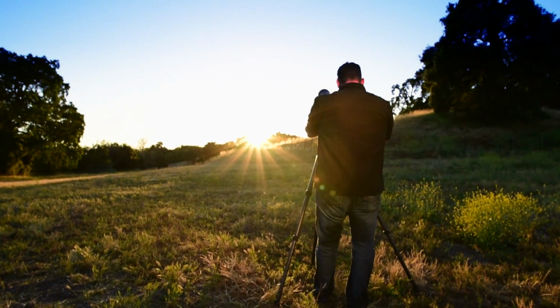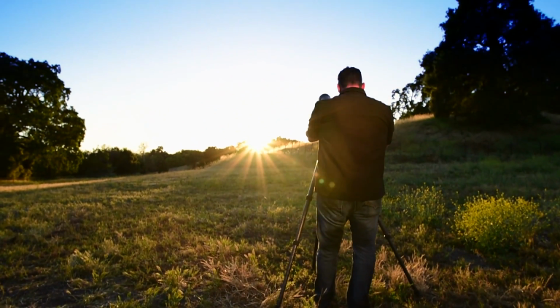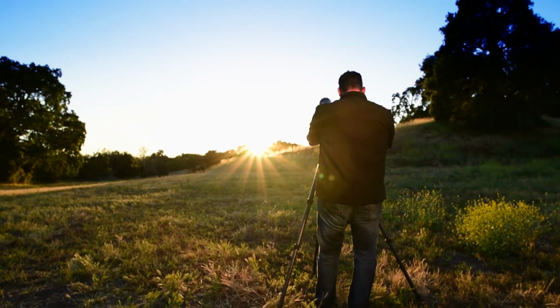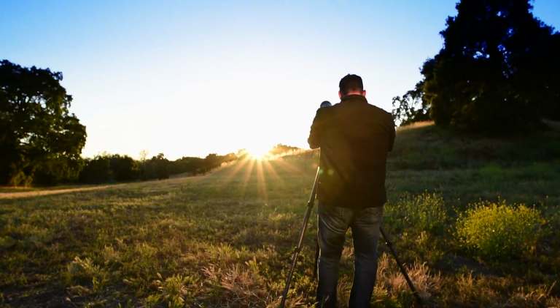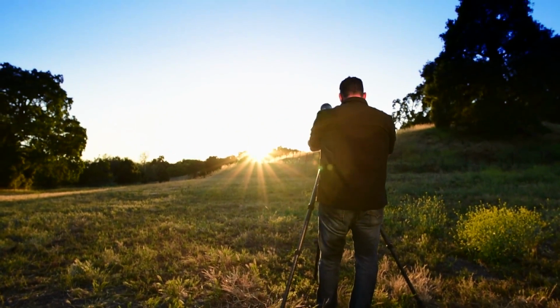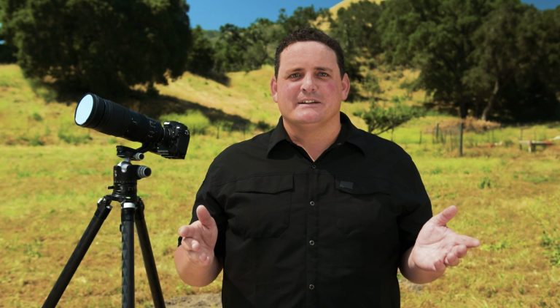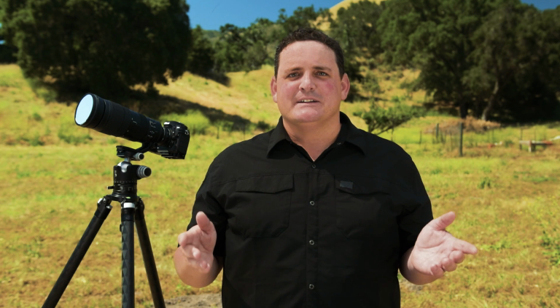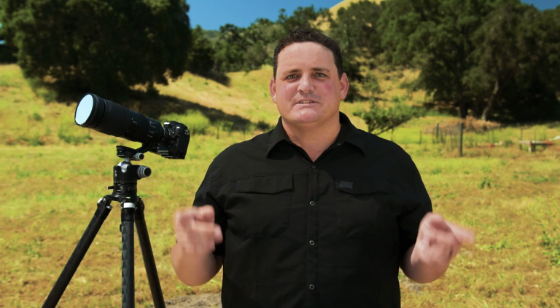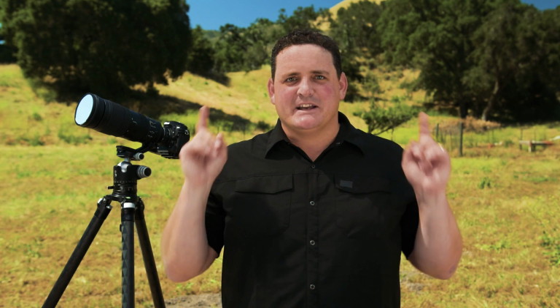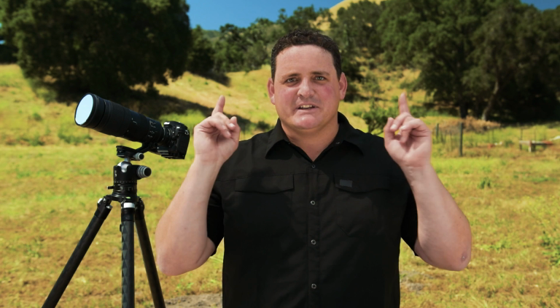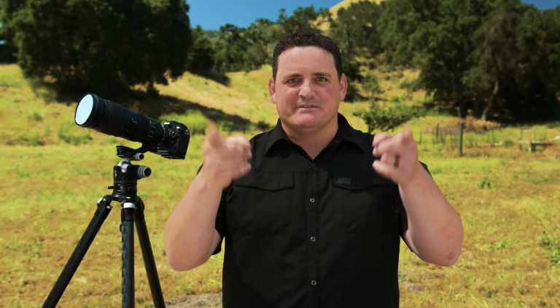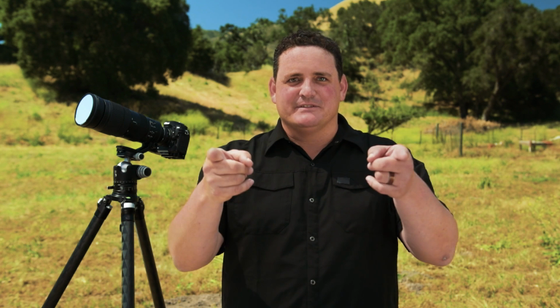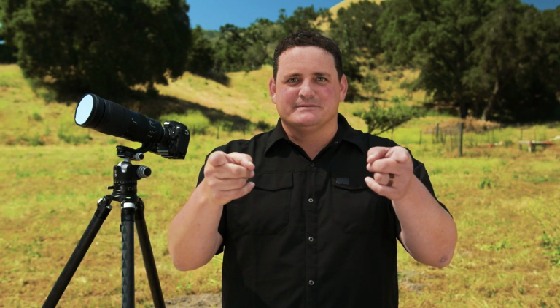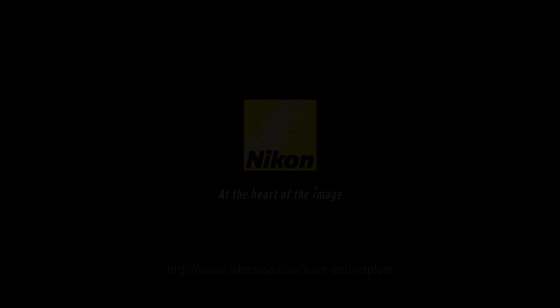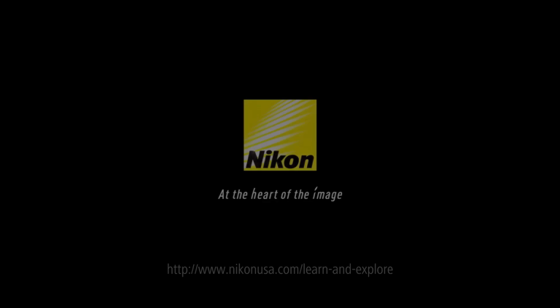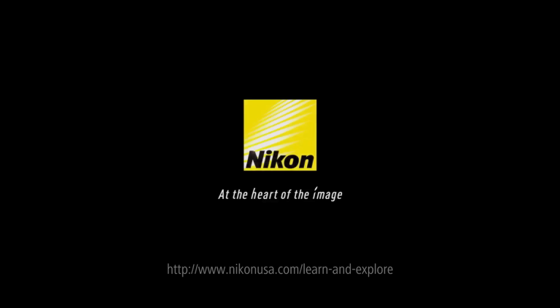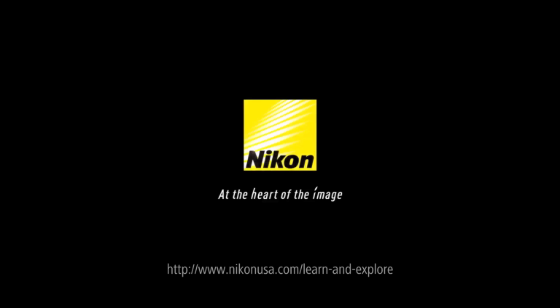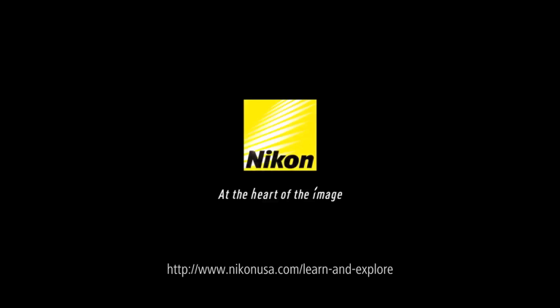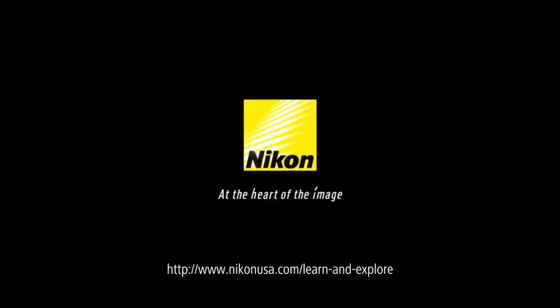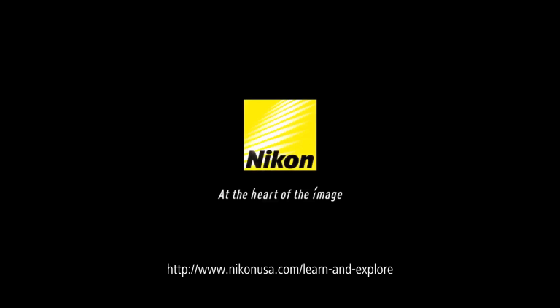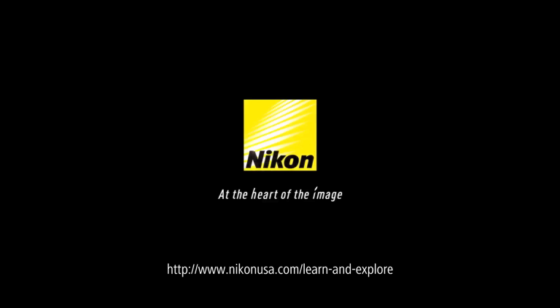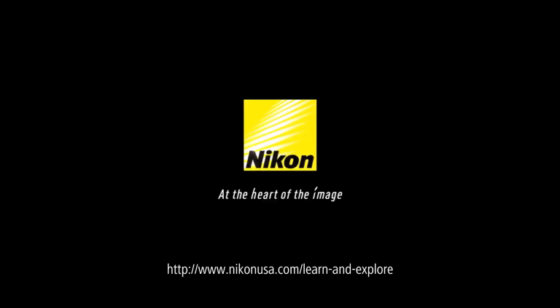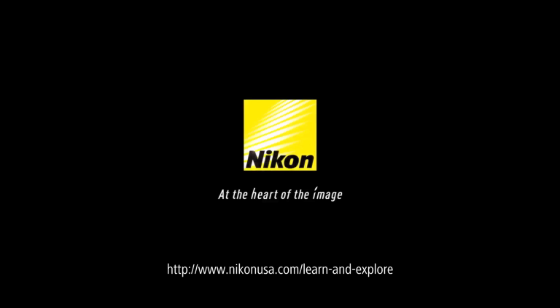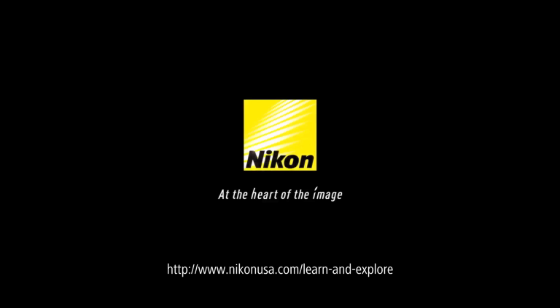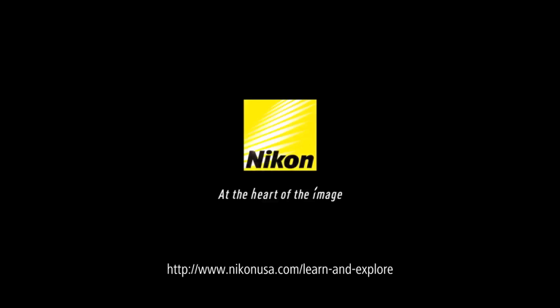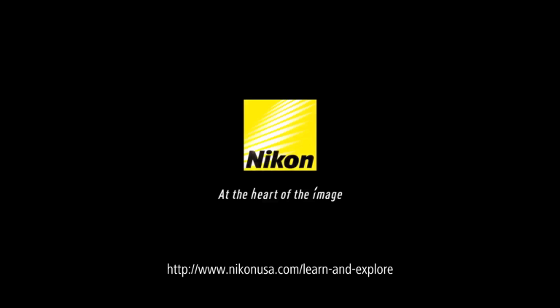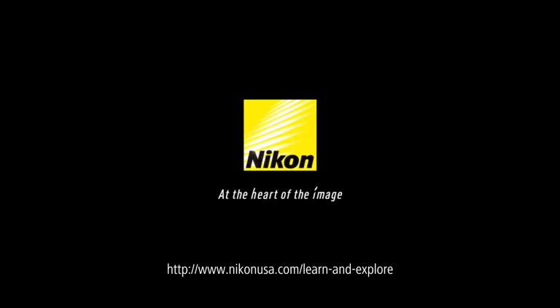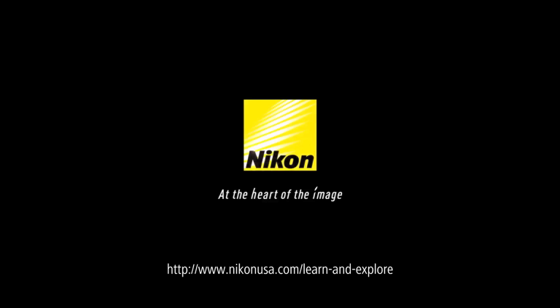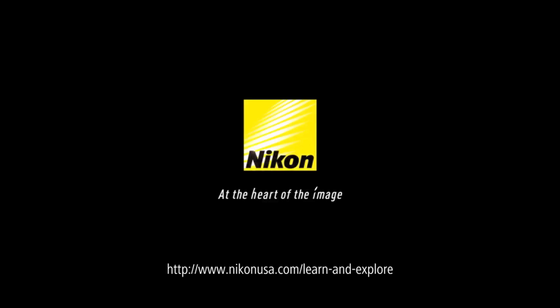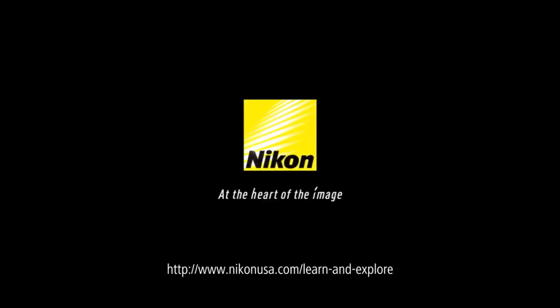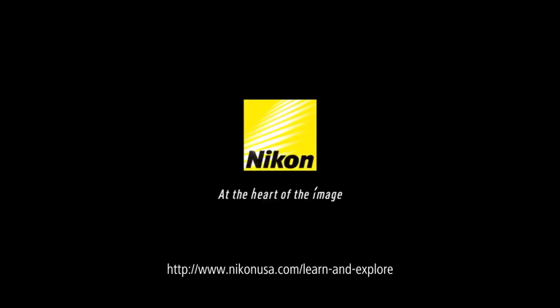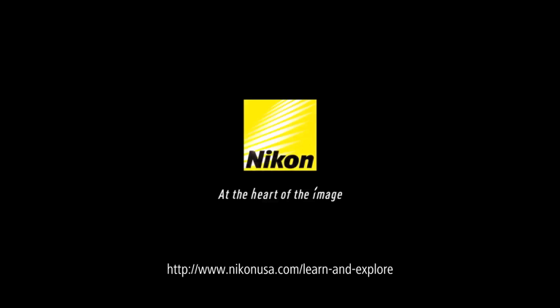Good luck, stay safe. For more information, check out Nikon's Learn and Explore page.